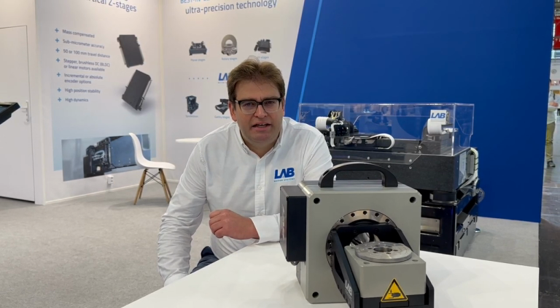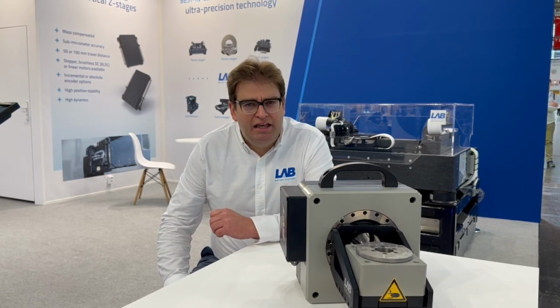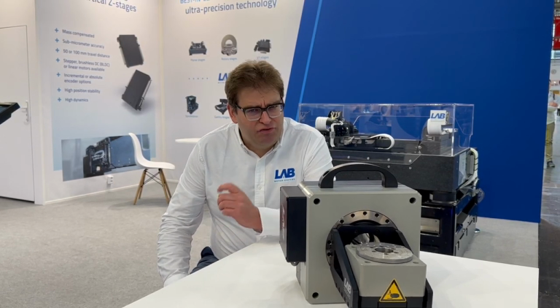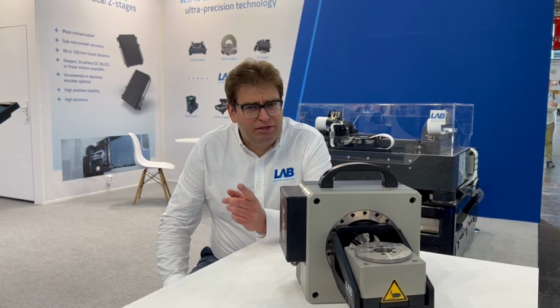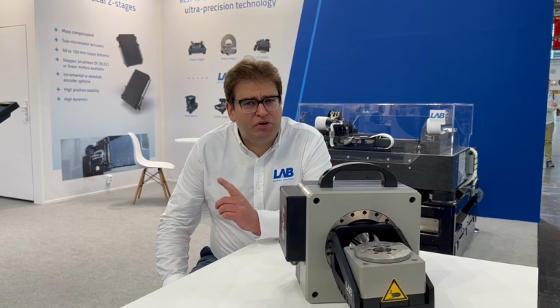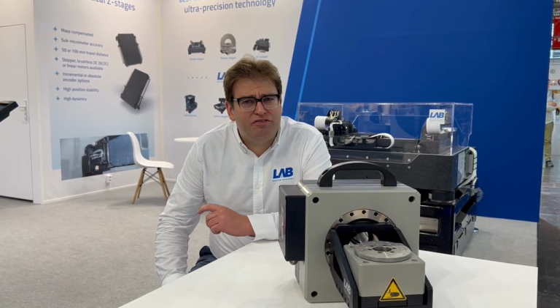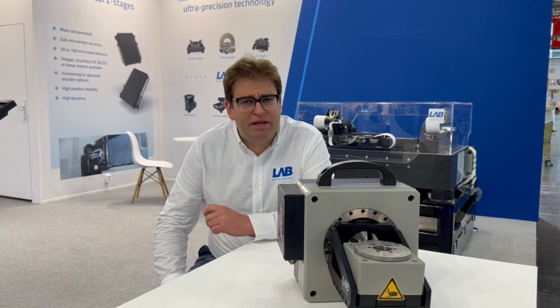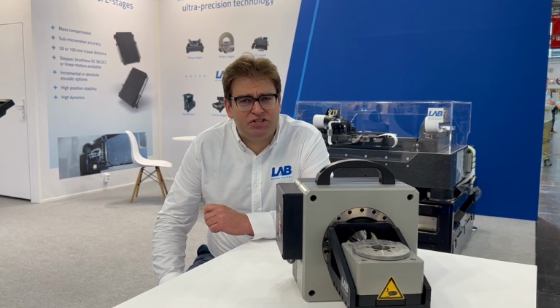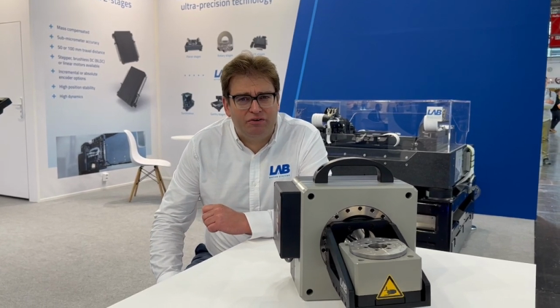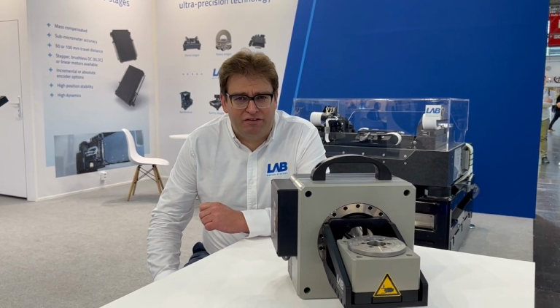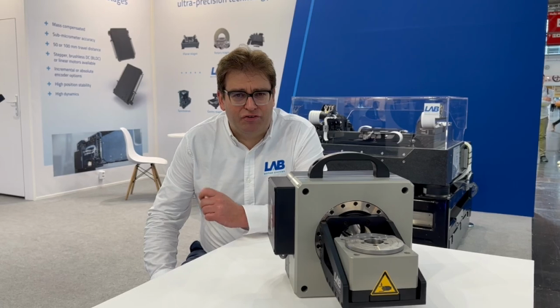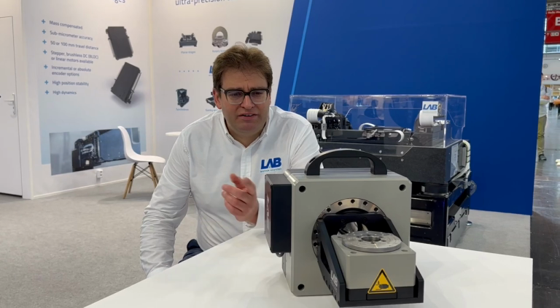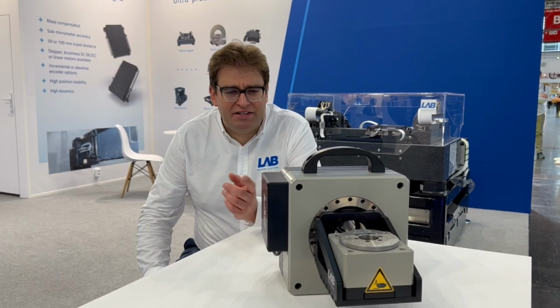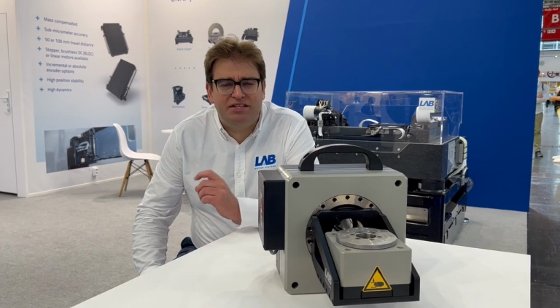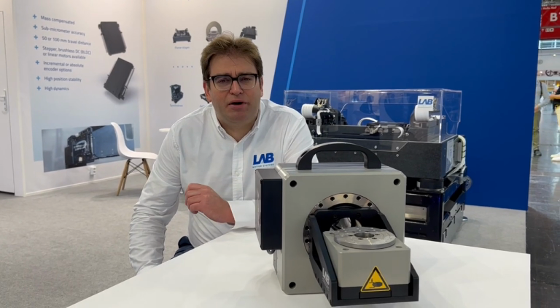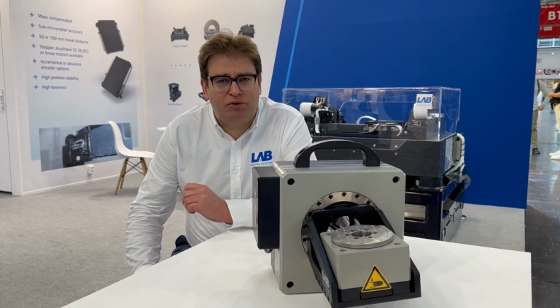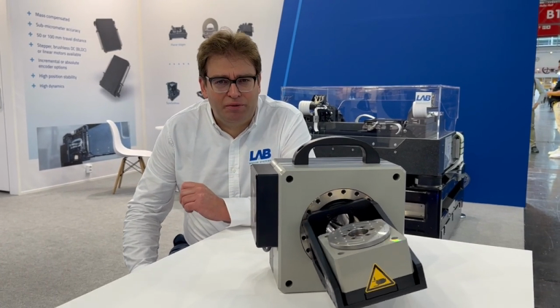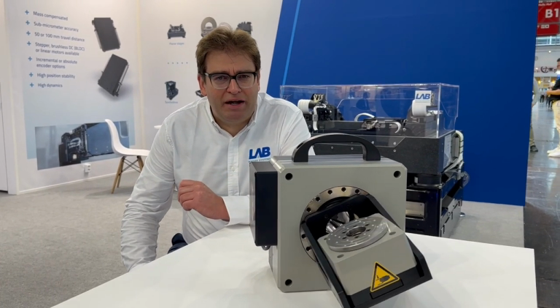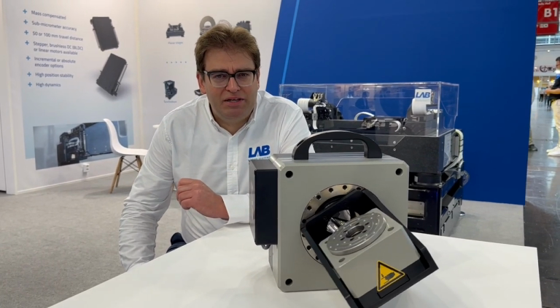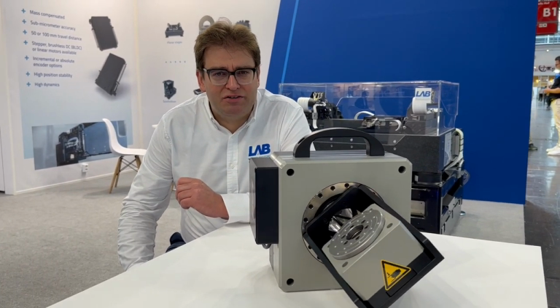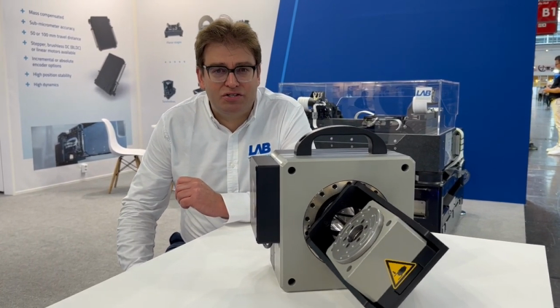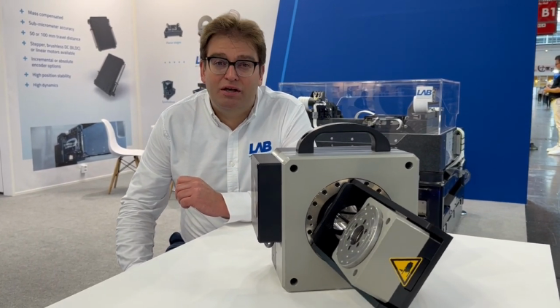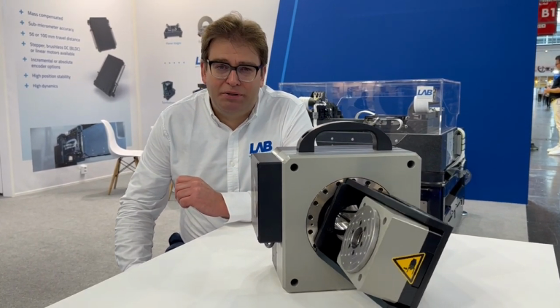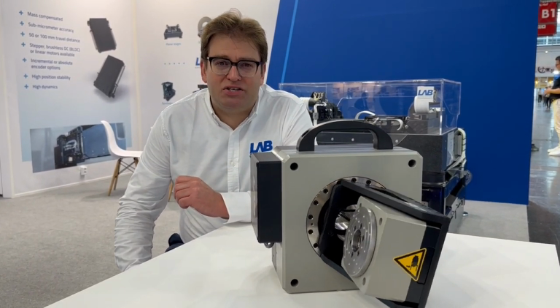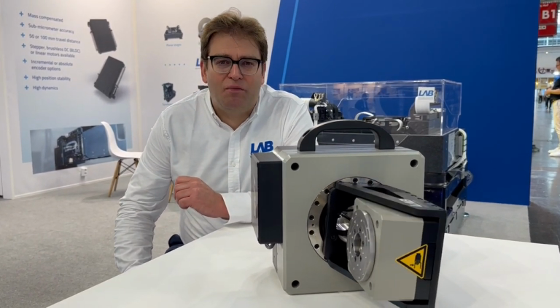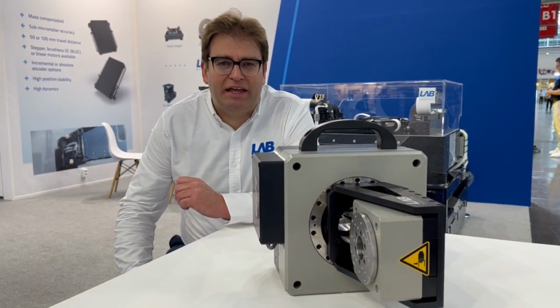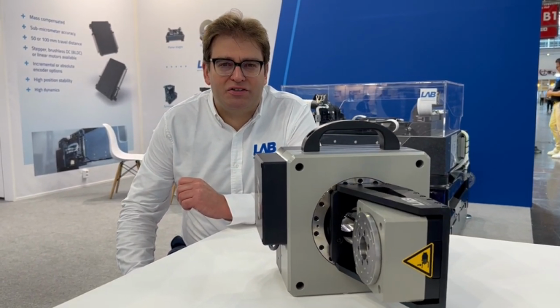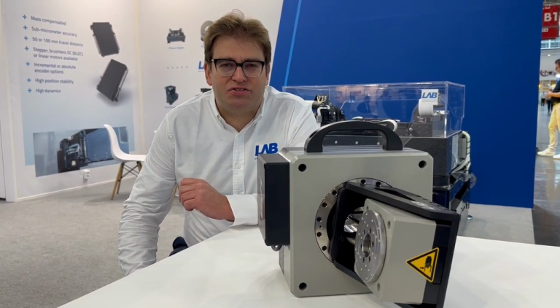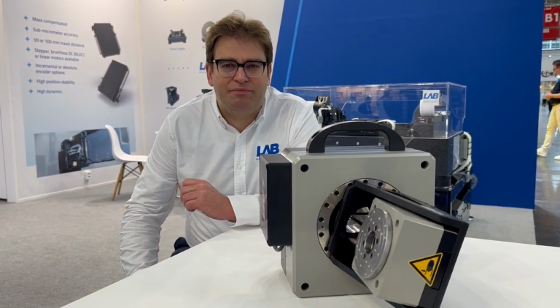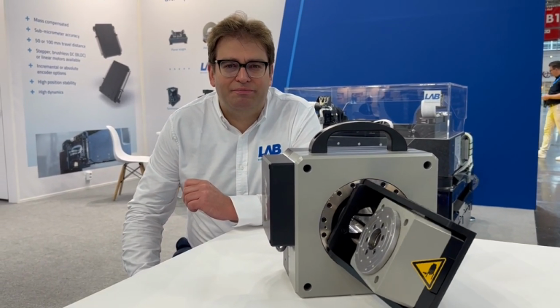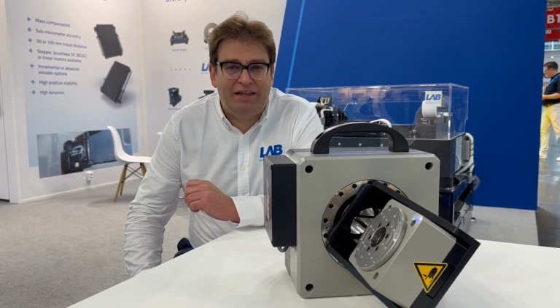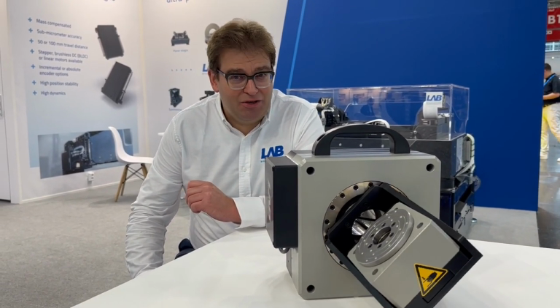If you need more information or if you're interested about other parameters, please contact us. Thank you.